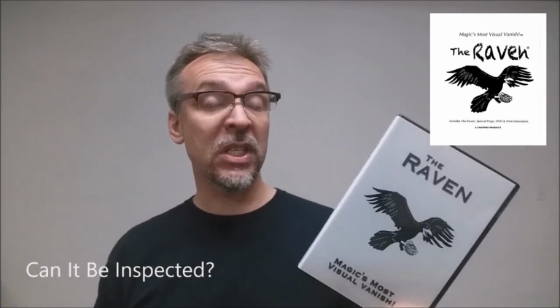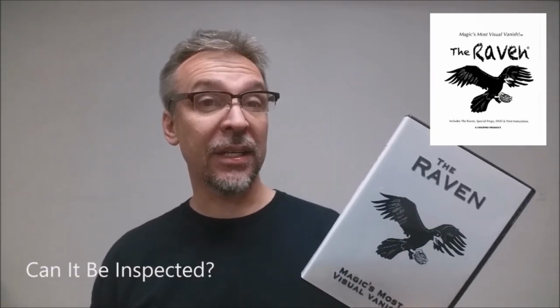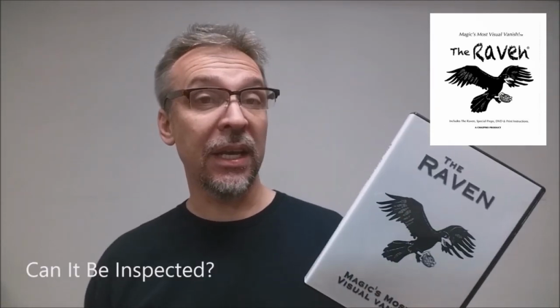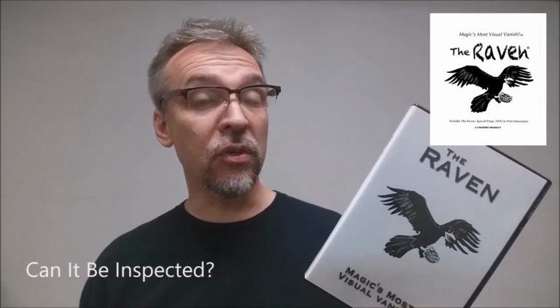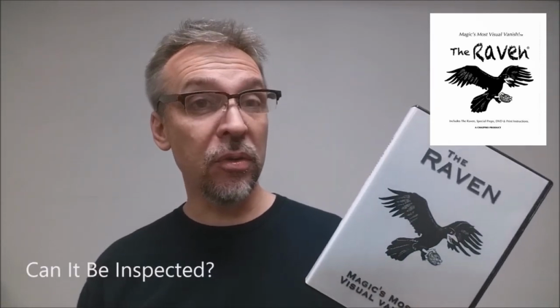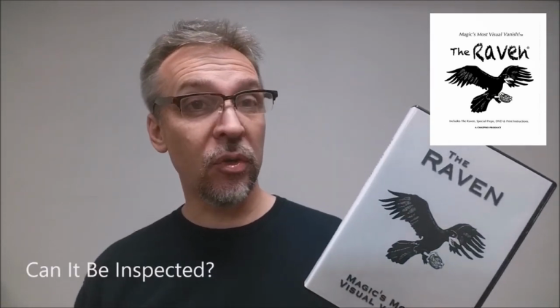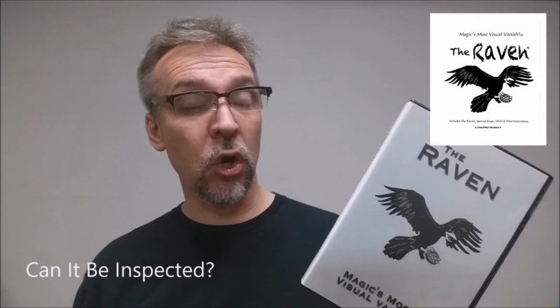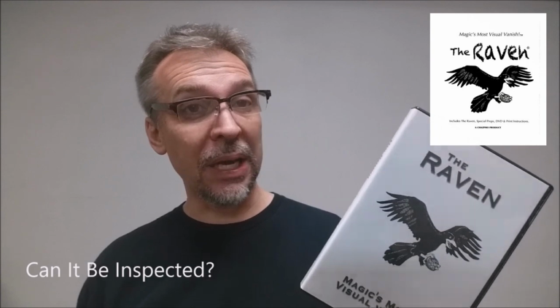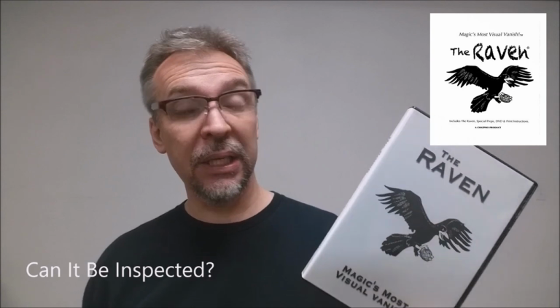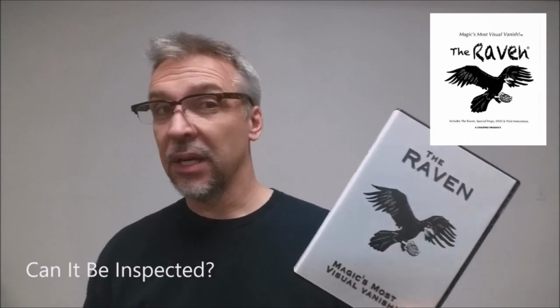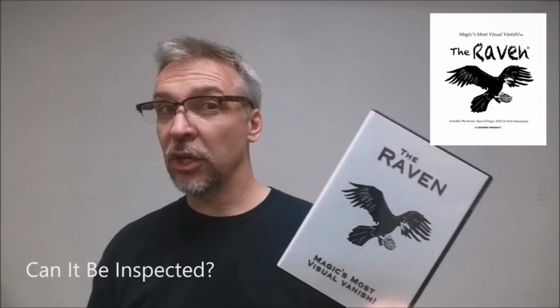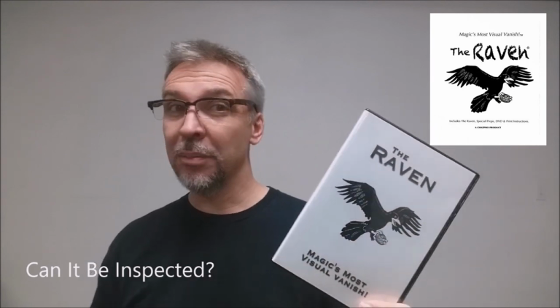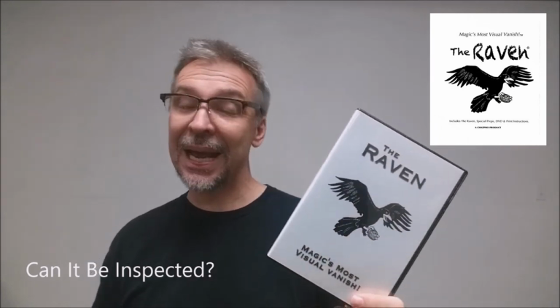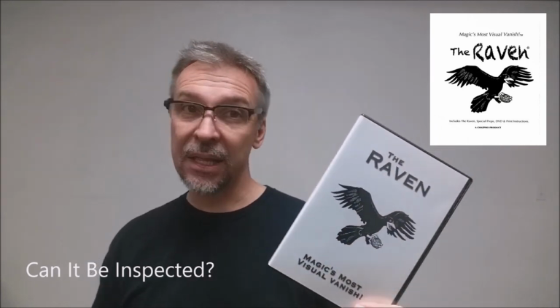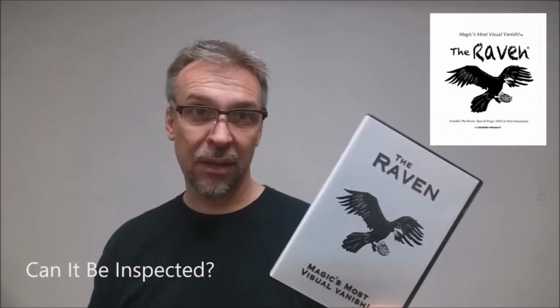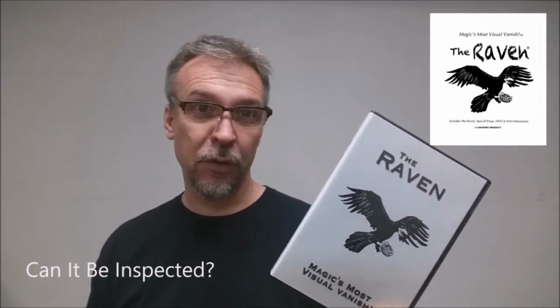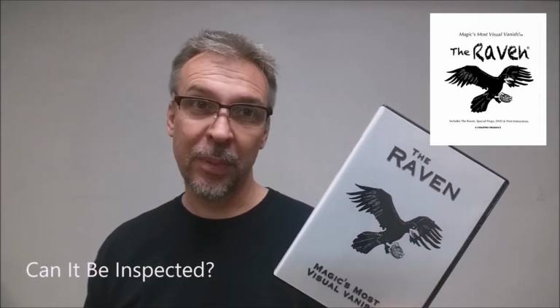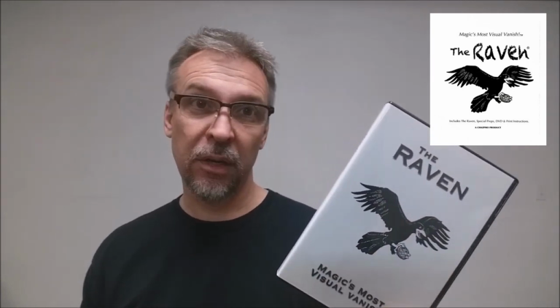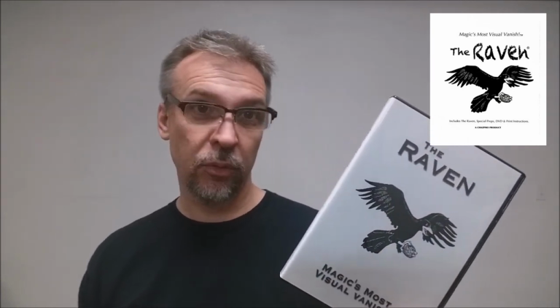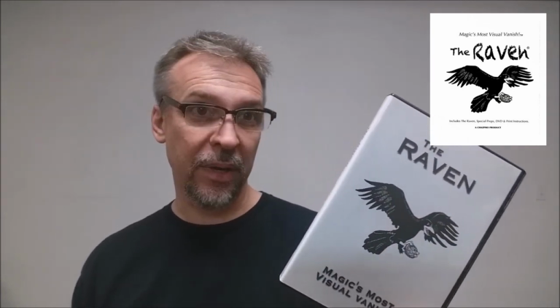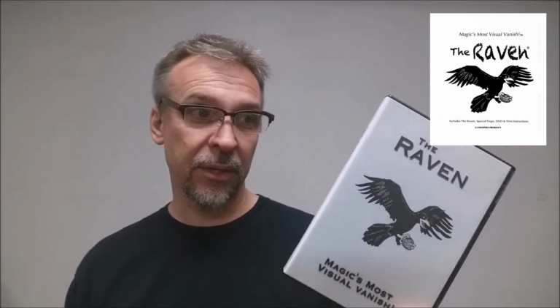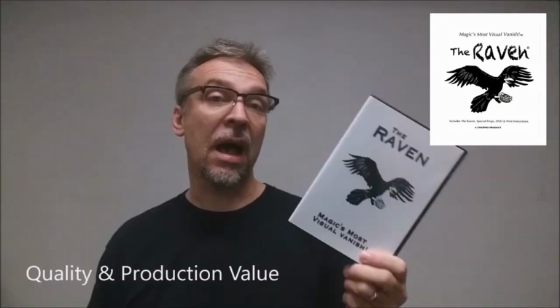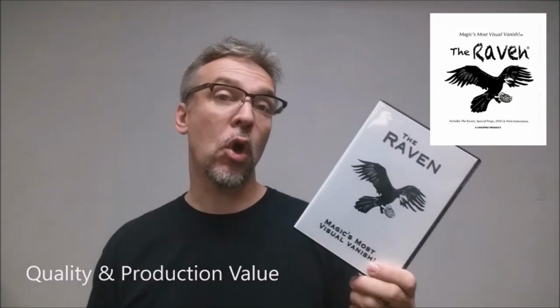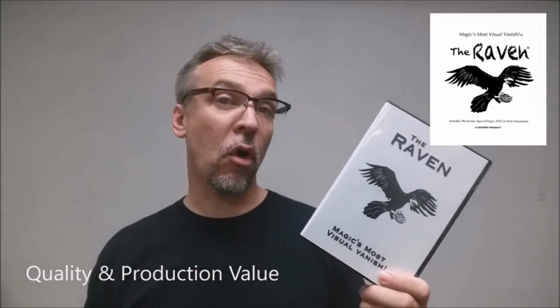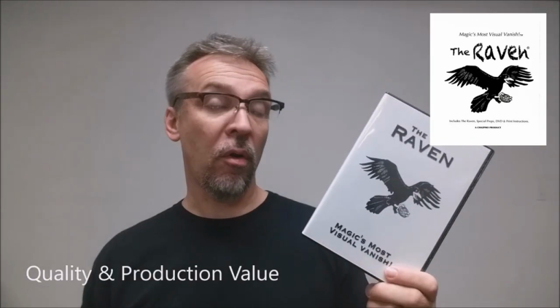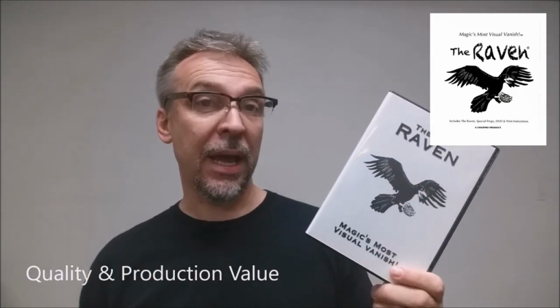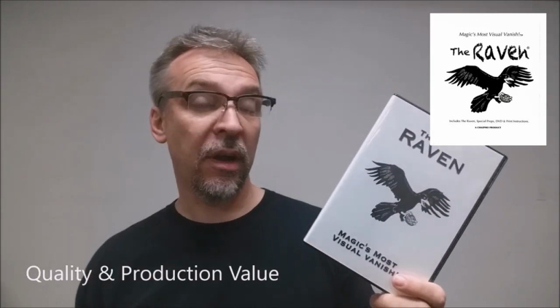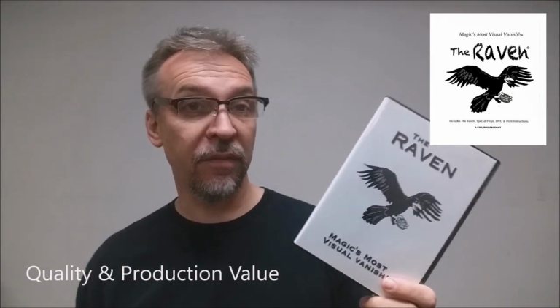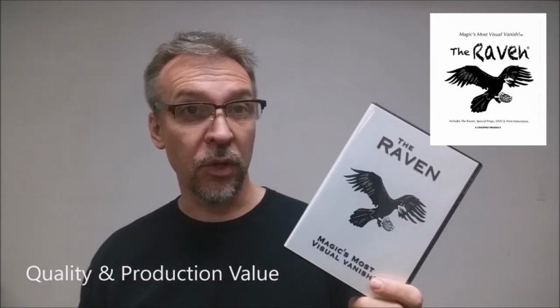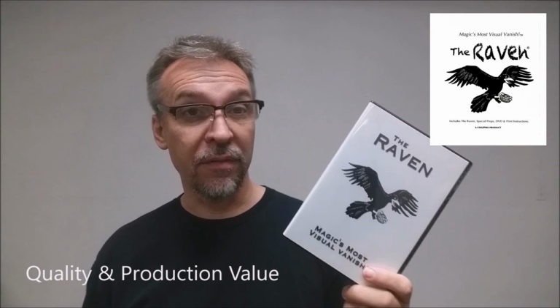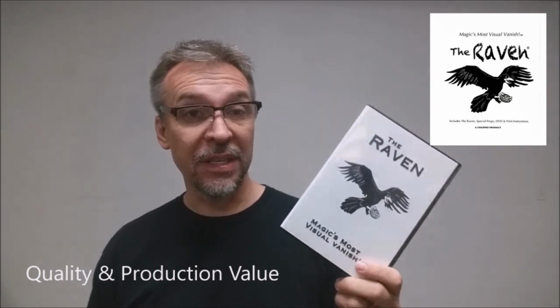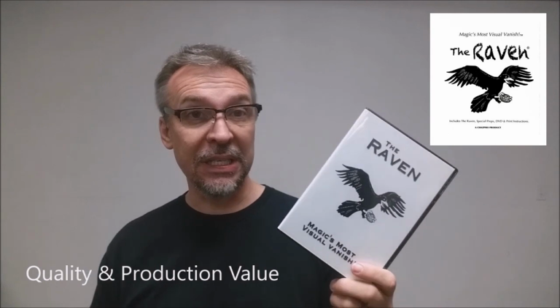Can it be inspected? If you do the trick correctly, there shouldn't be anything for your spectators to inspect.